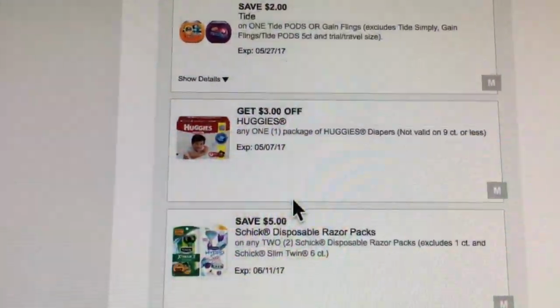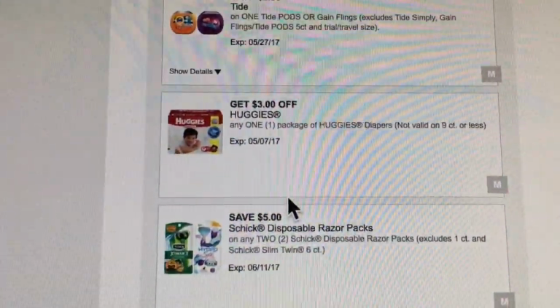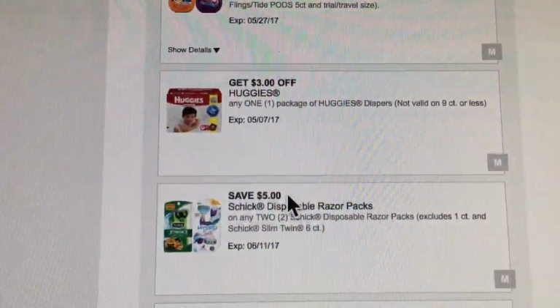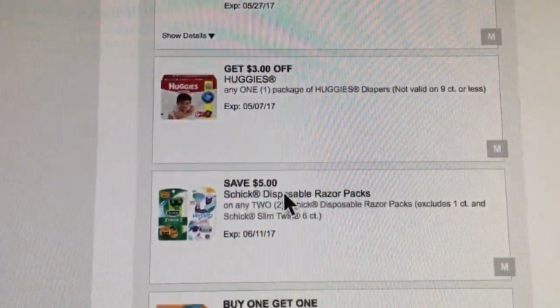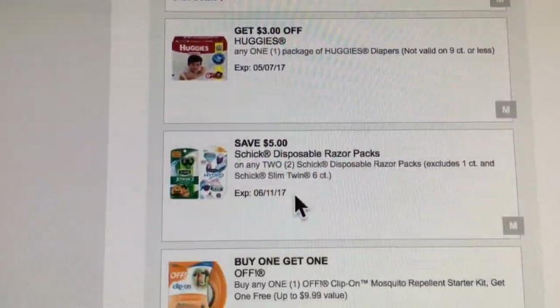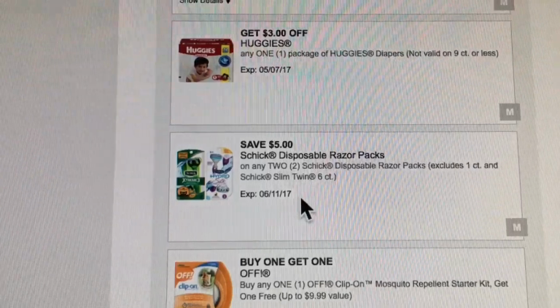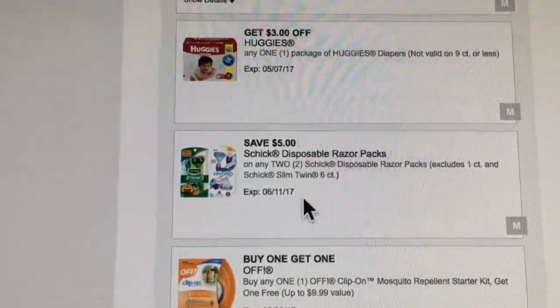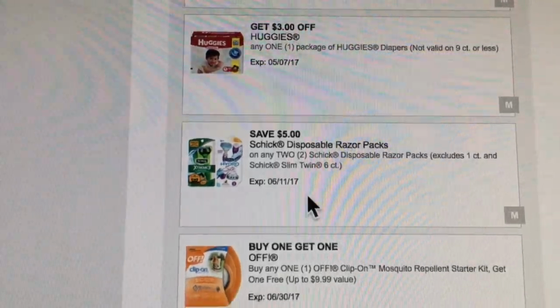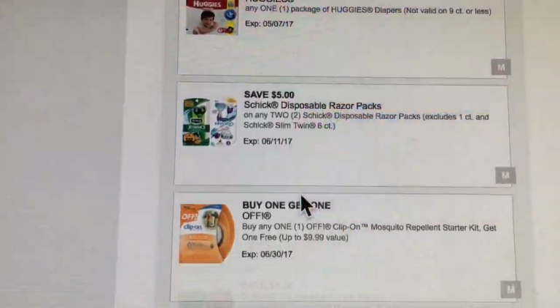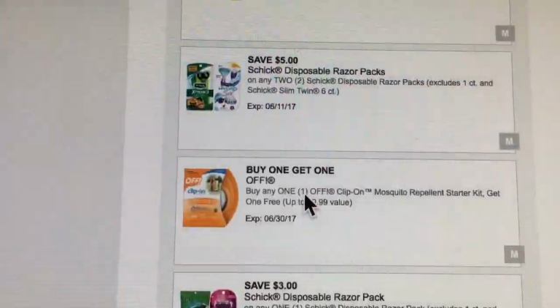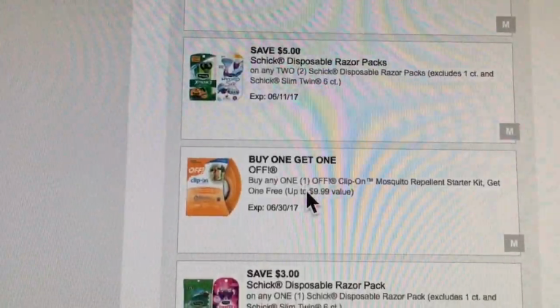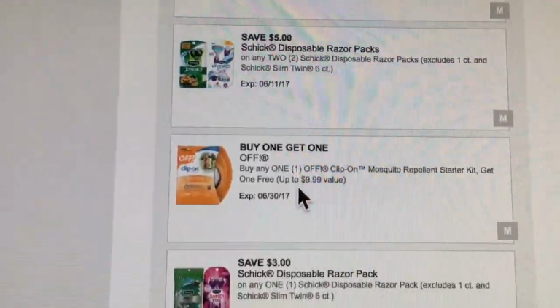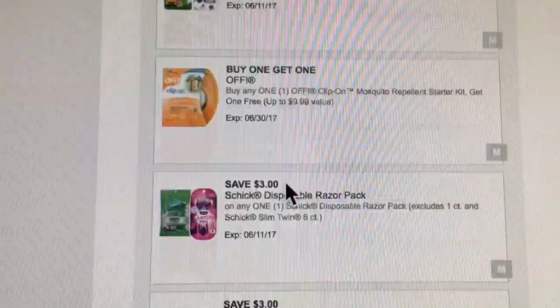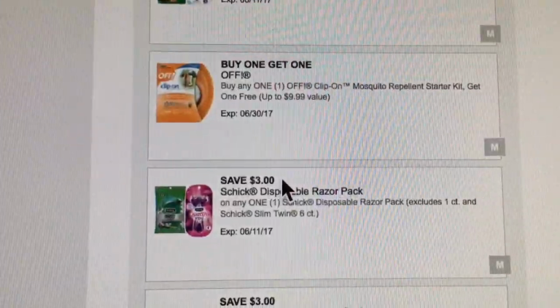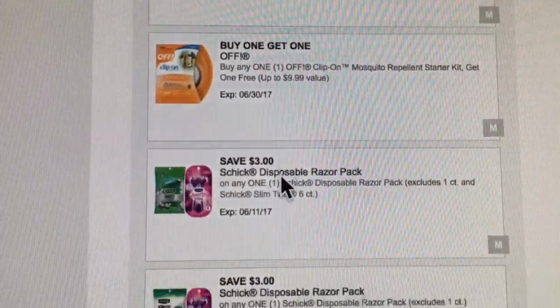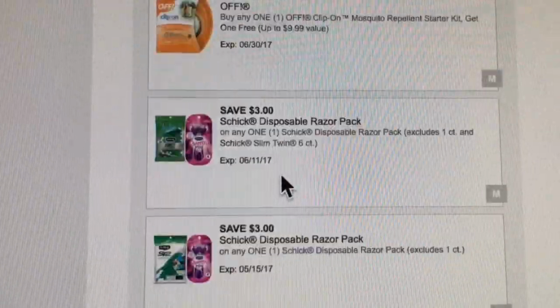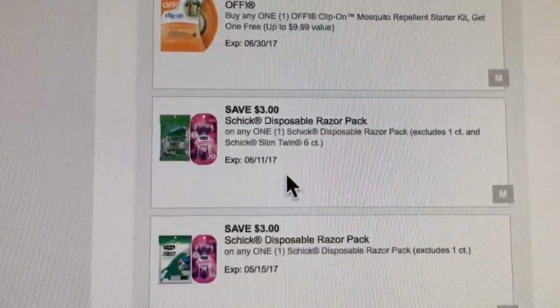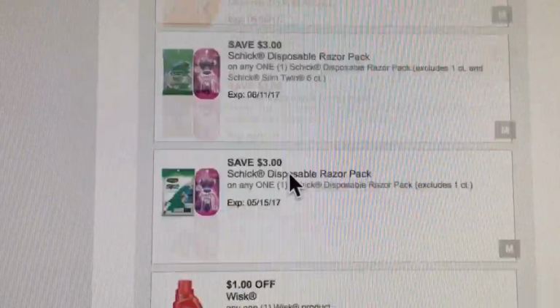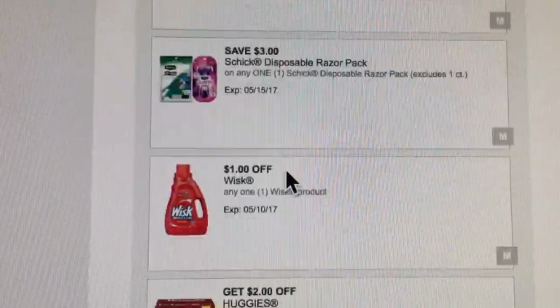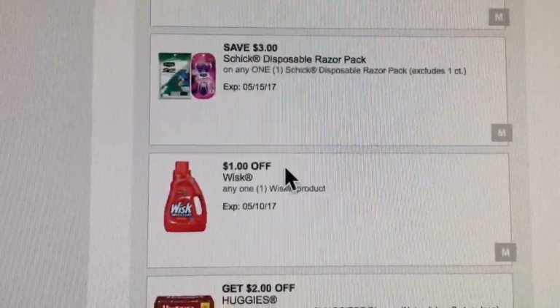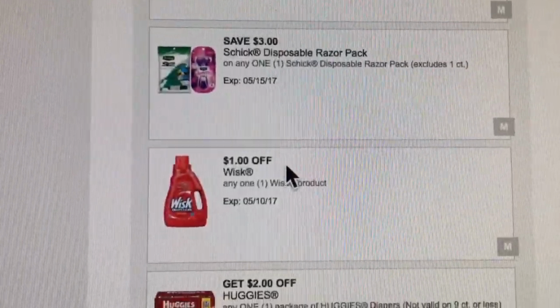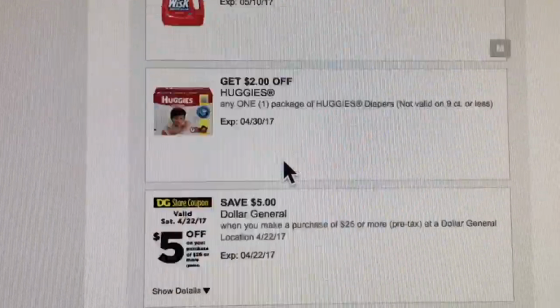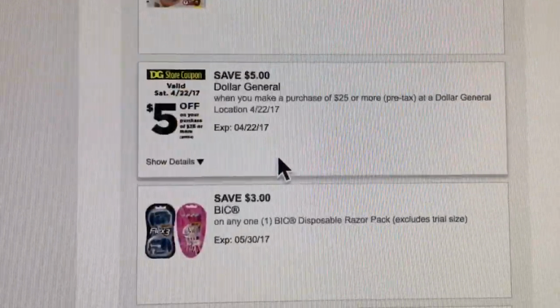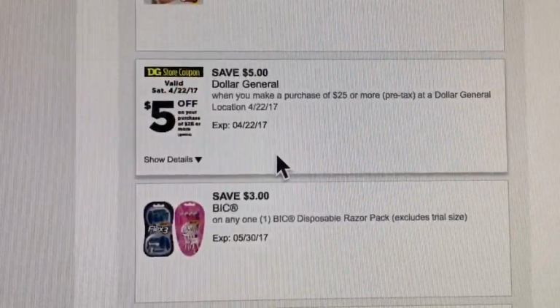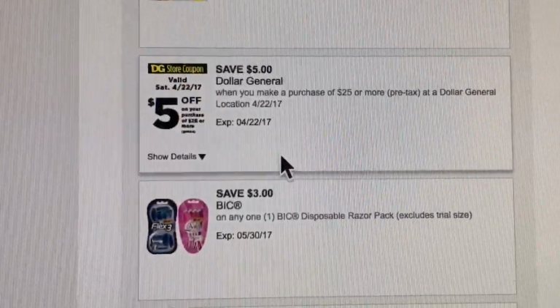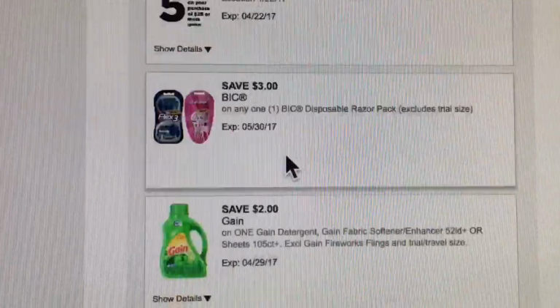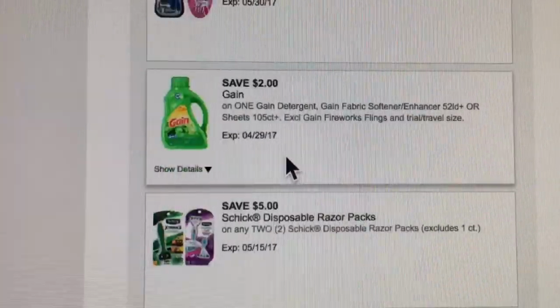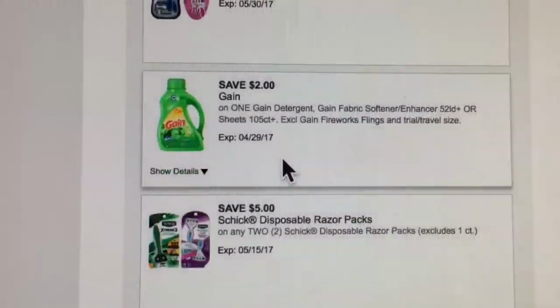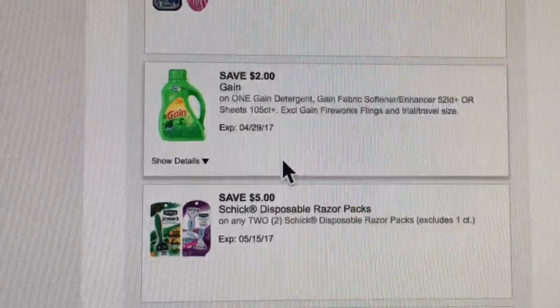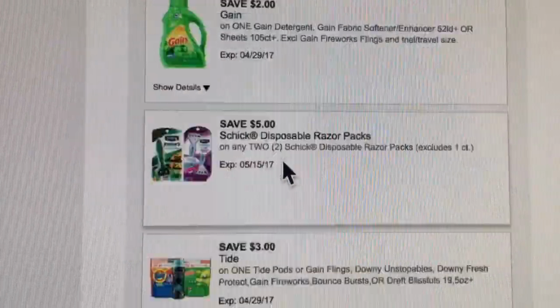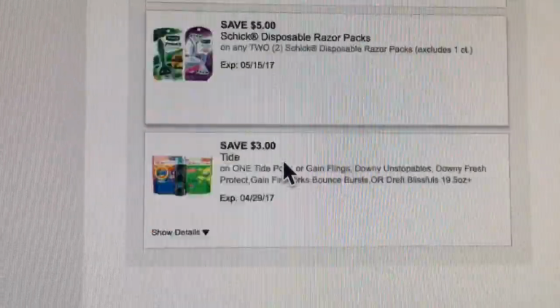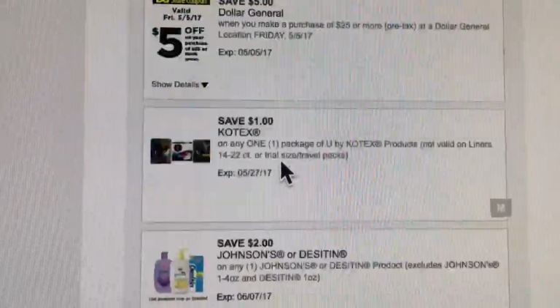There's also a high-value Huggies coupon — three dollars off one package. Usually we have two dollars off one package, but now we have three dollars off, so make sure you clip that. It's great for the five off twenty-five scenarios.